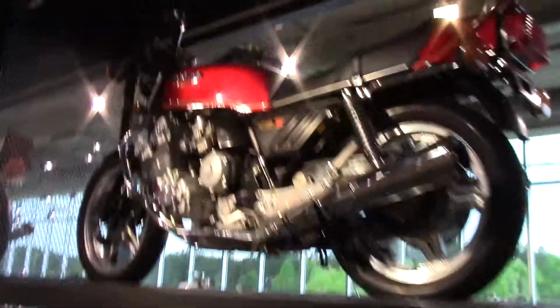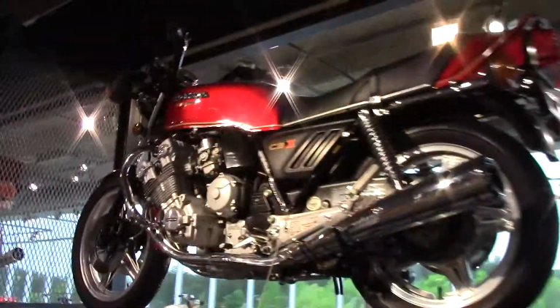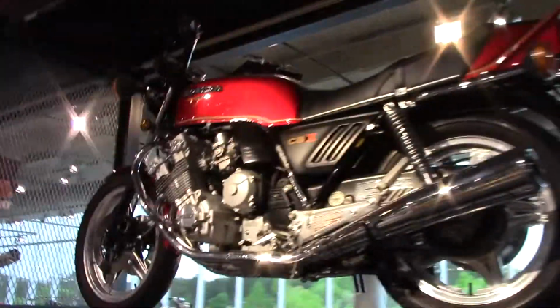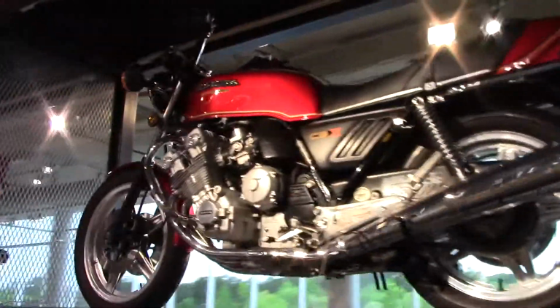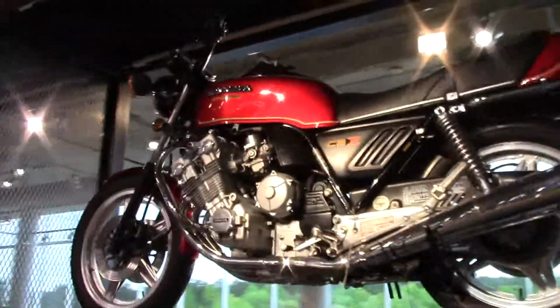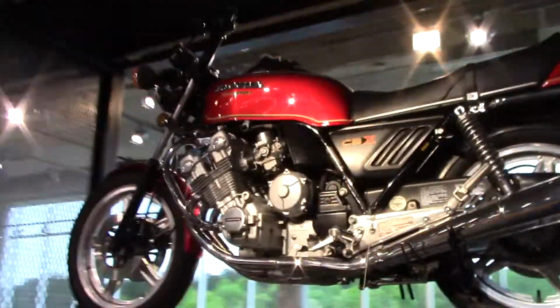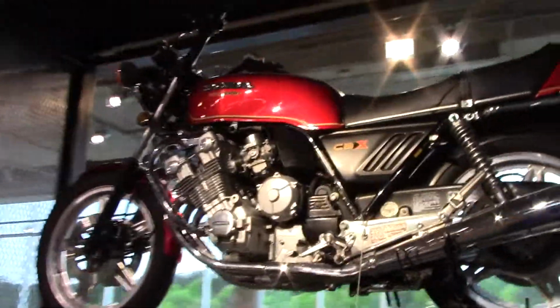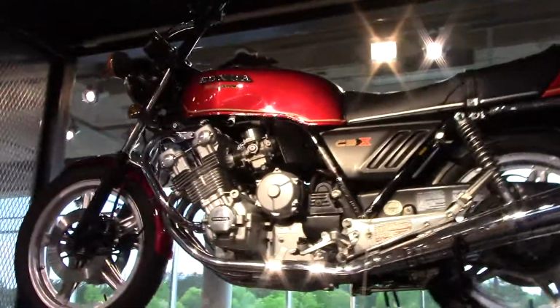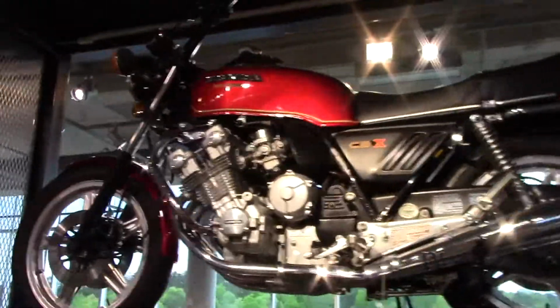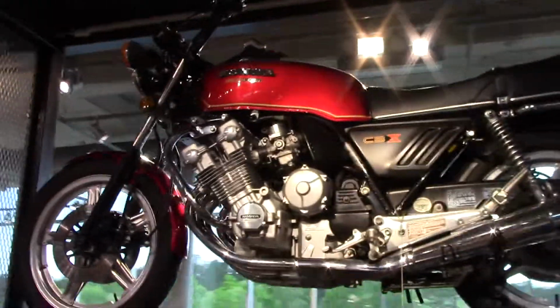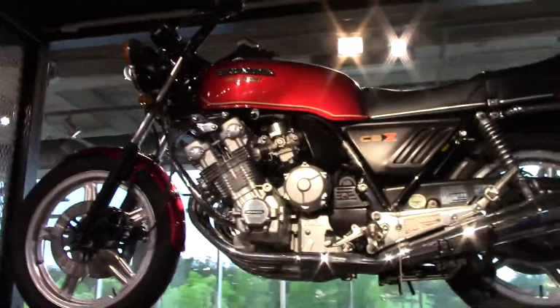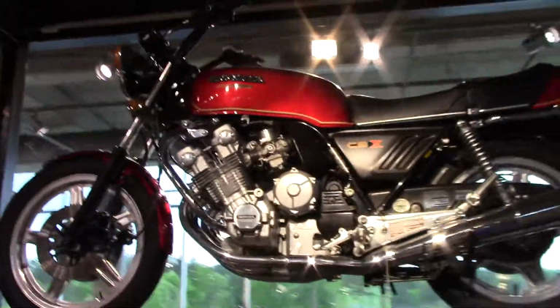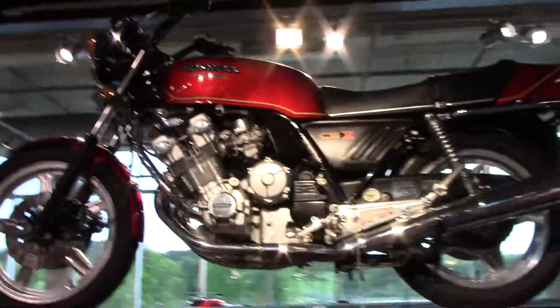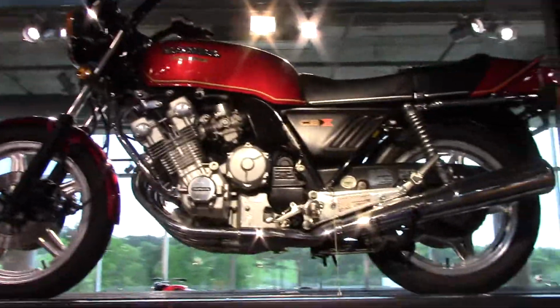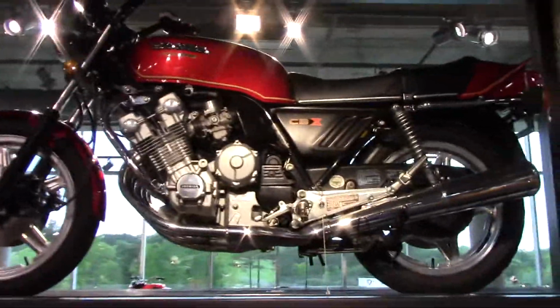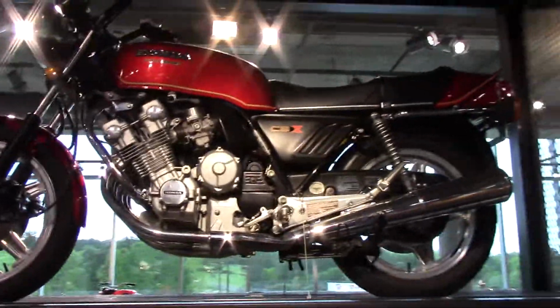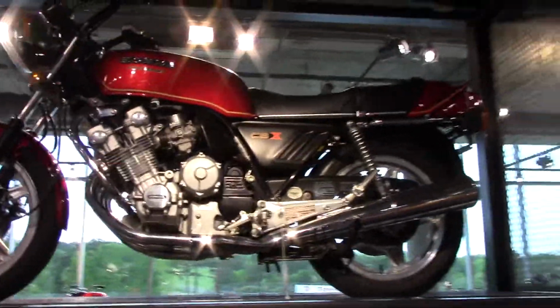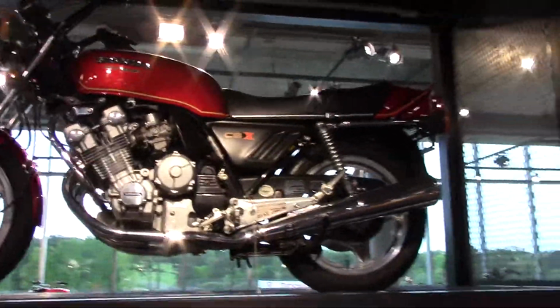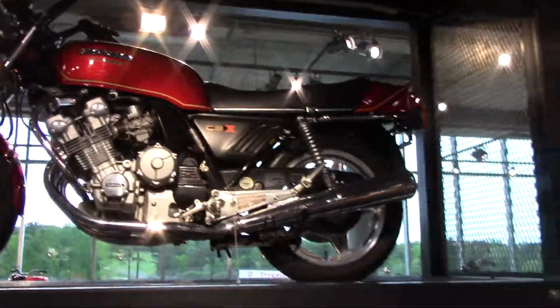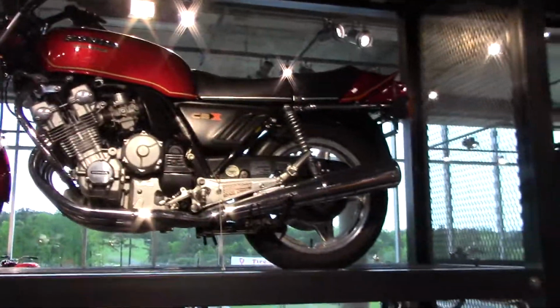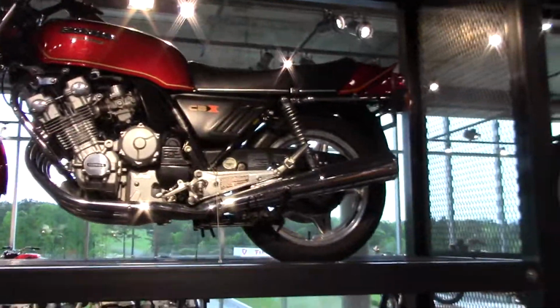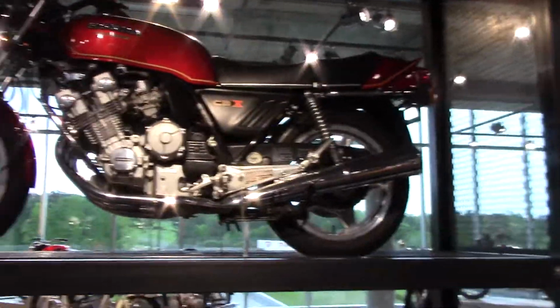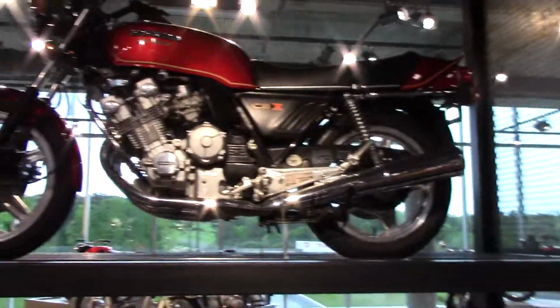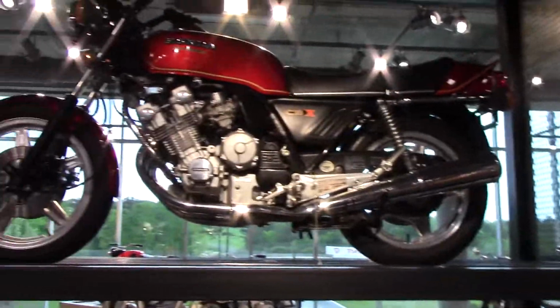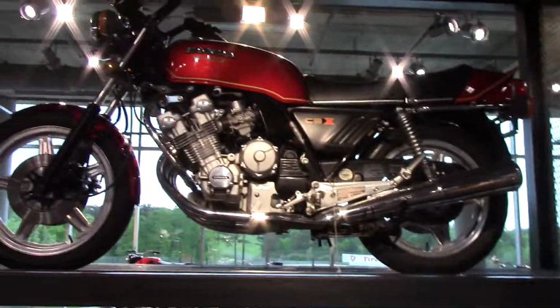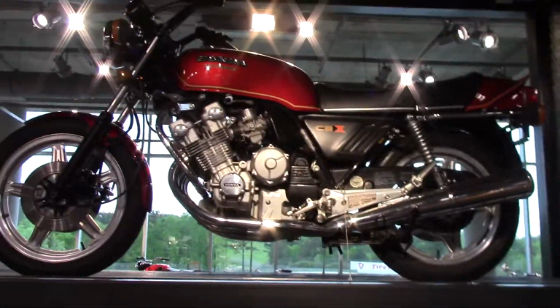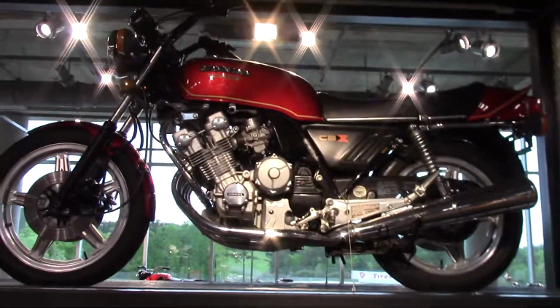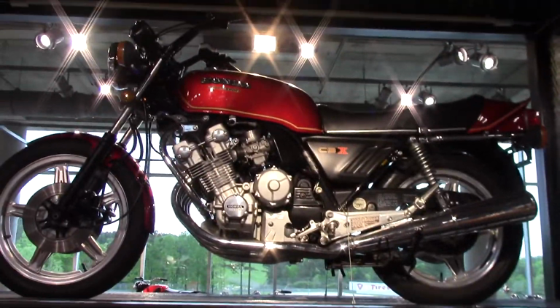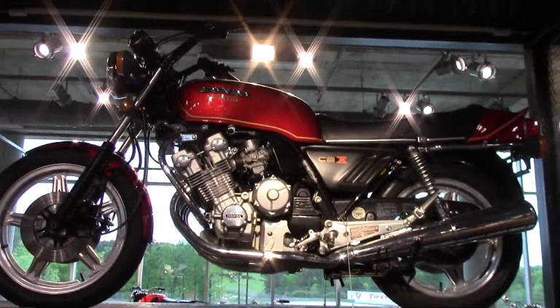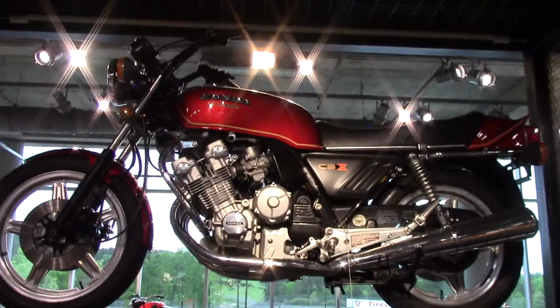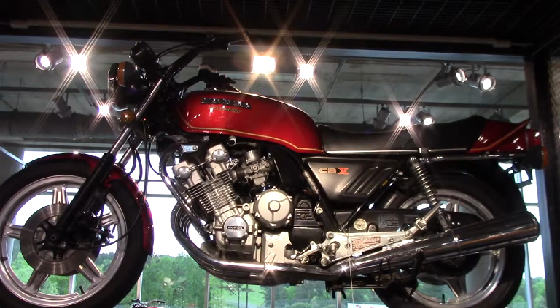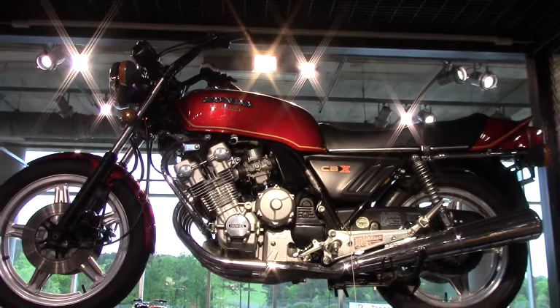Here's the CBX — it's chain drive and it's not liquid-cooled.